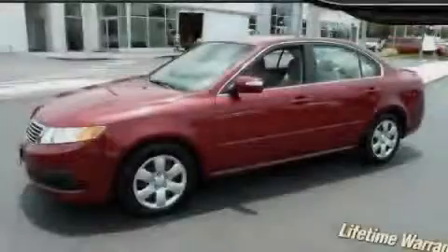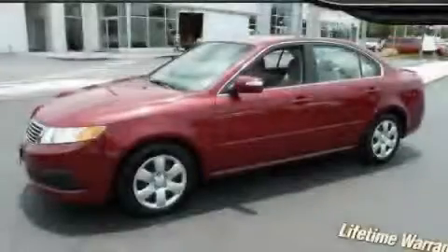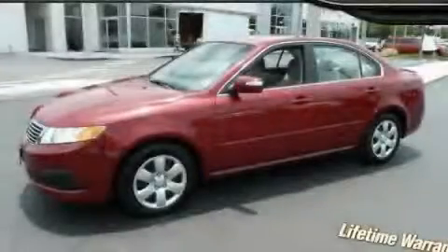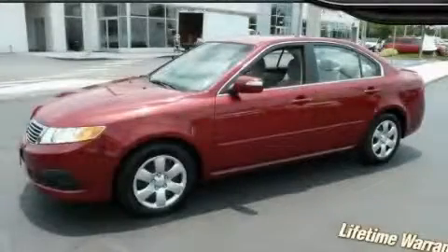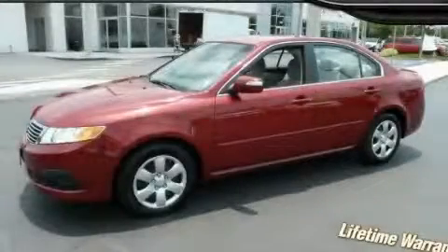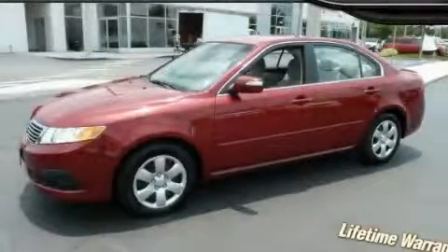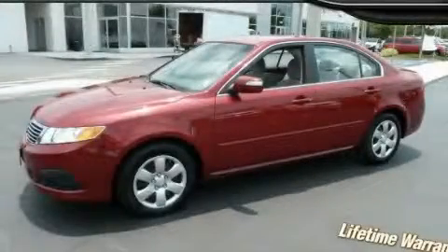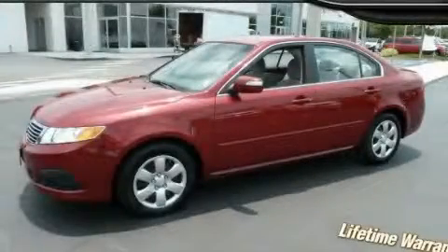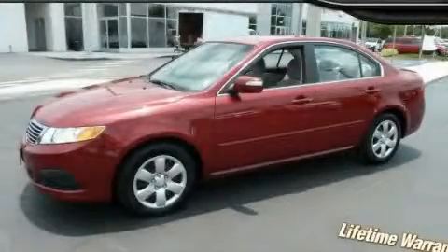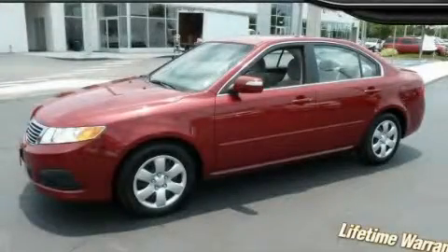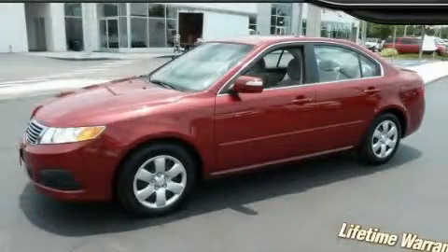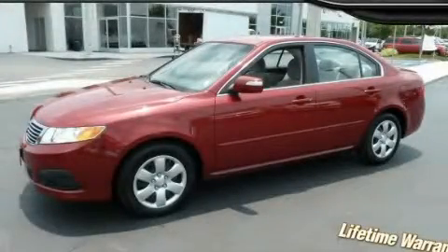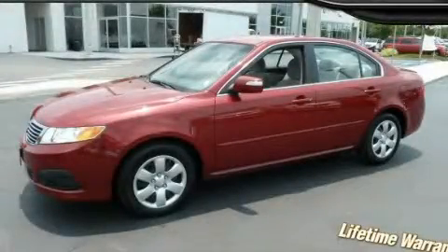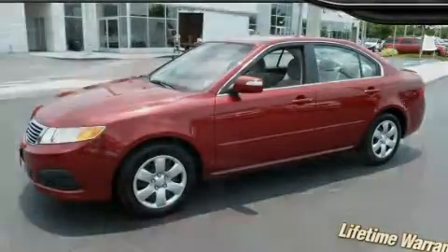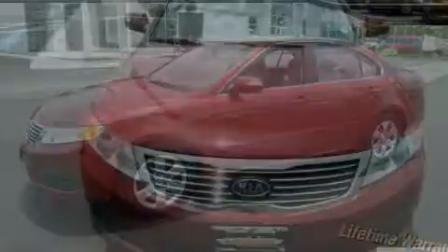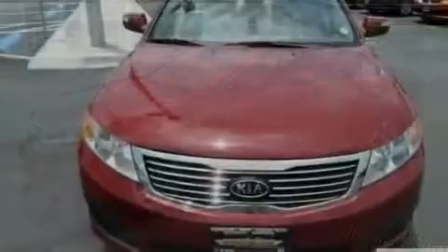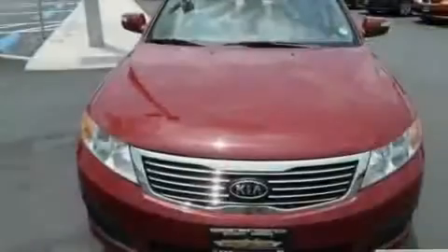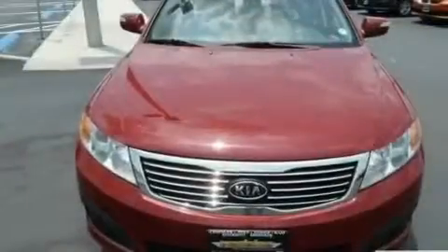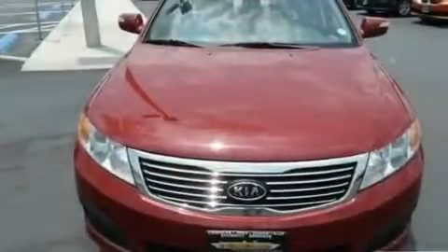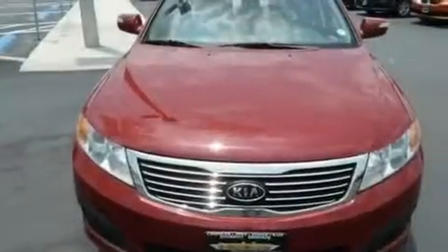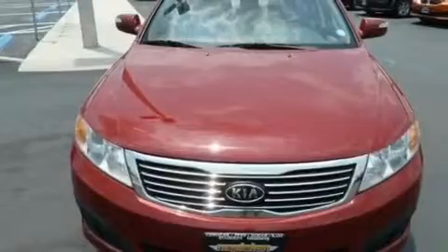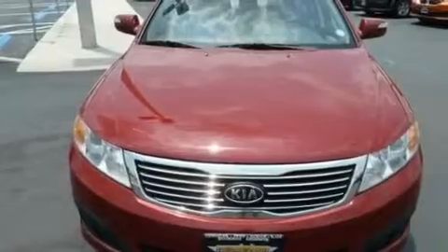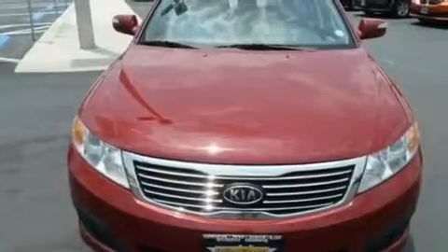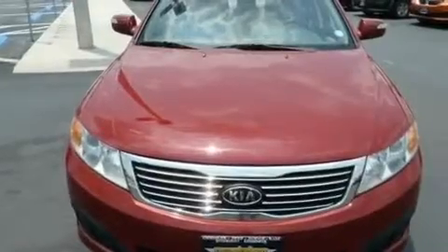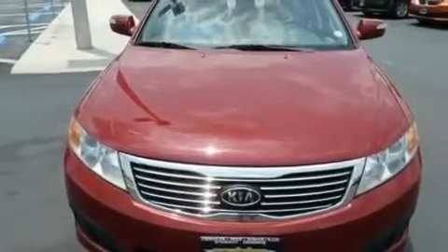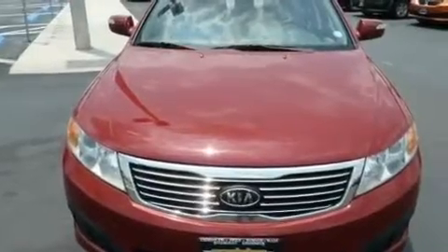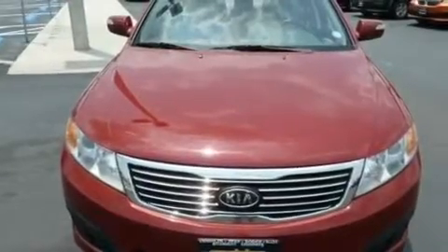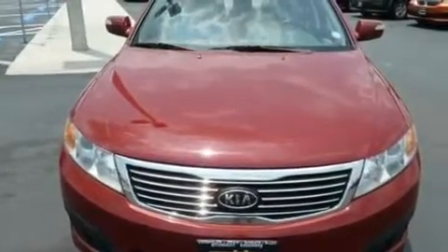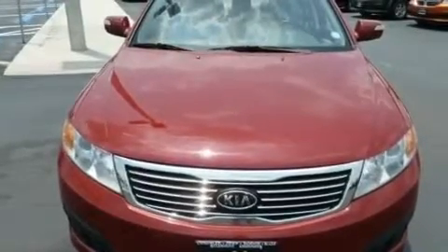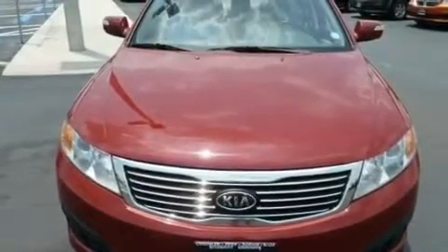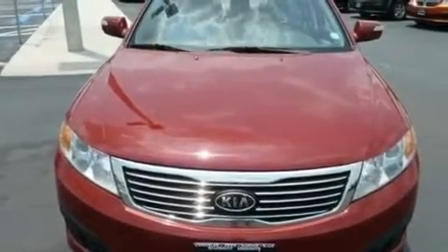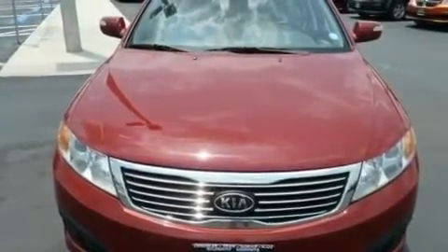This is a 2009 Kia Optima. It has a 2.4 liter 4-cylinder engine and an automatic transmission.